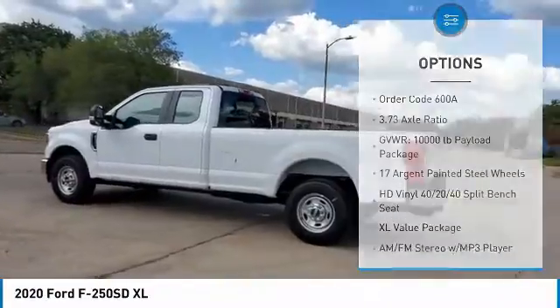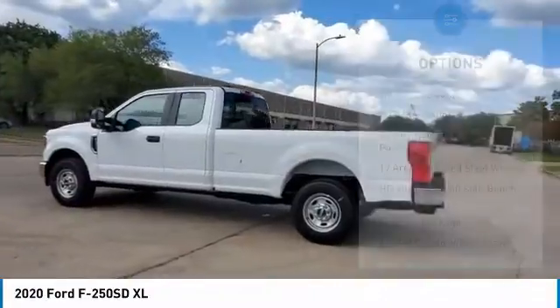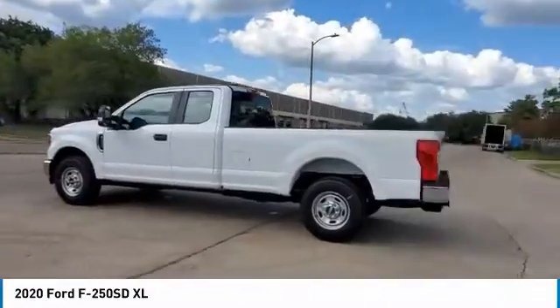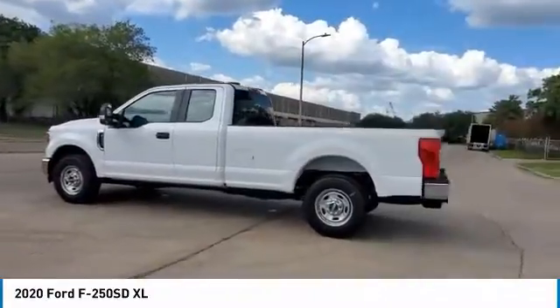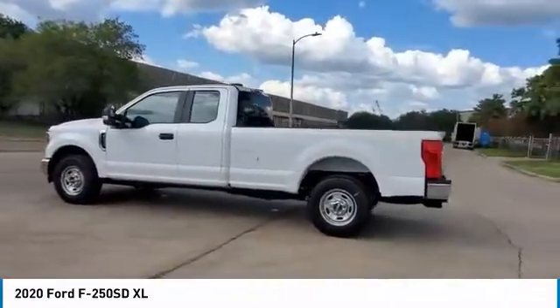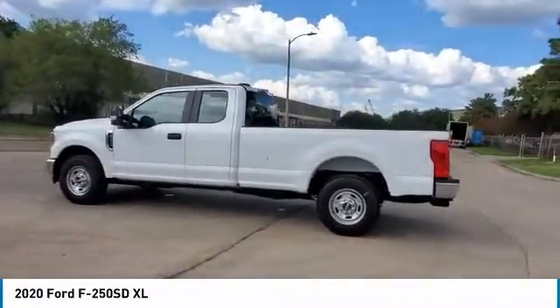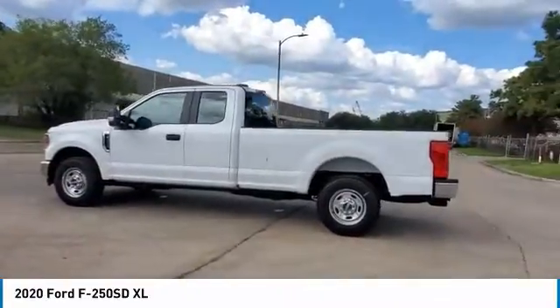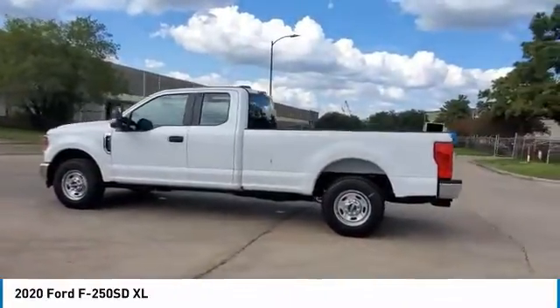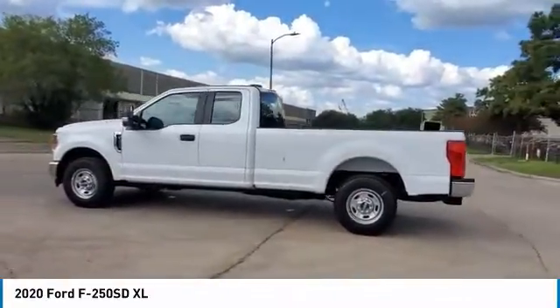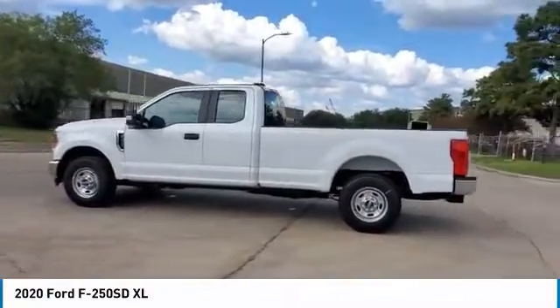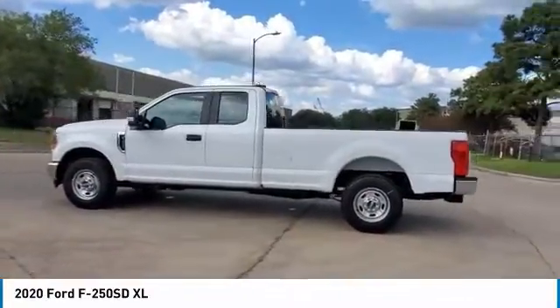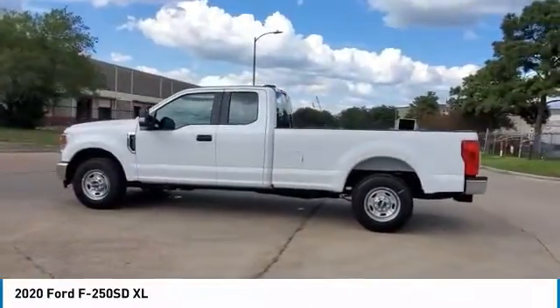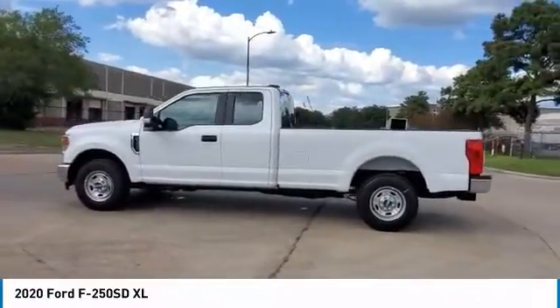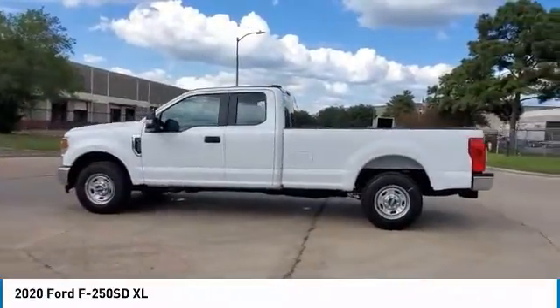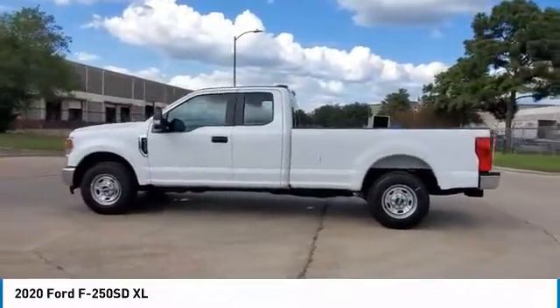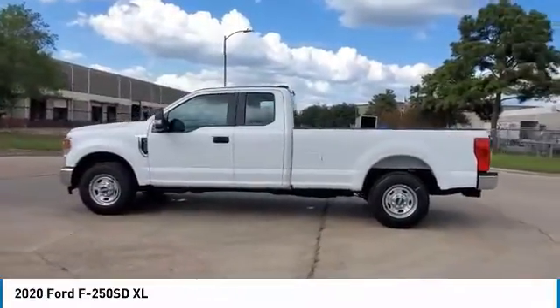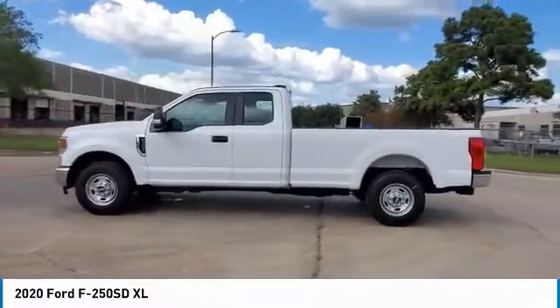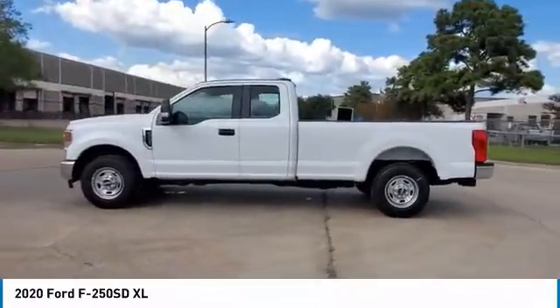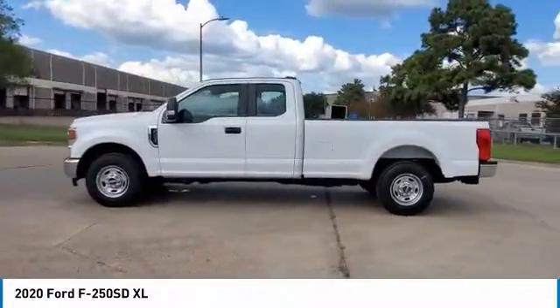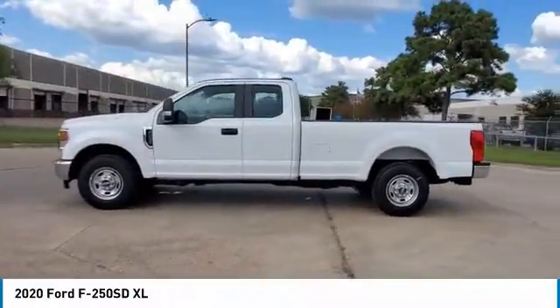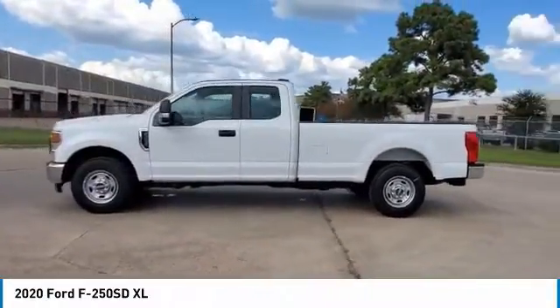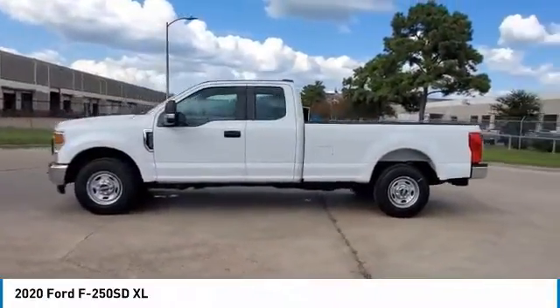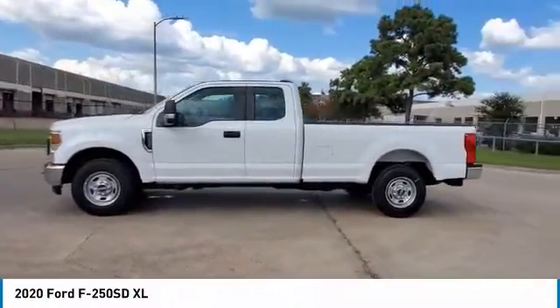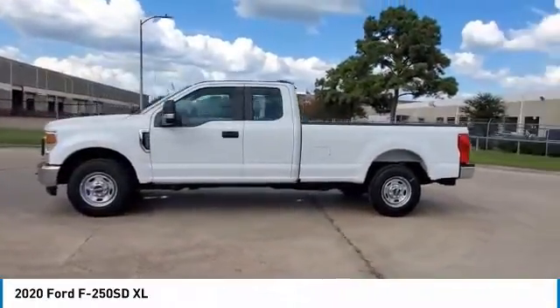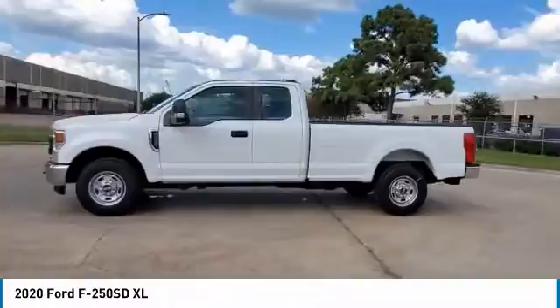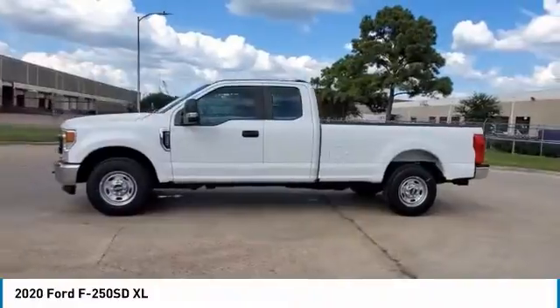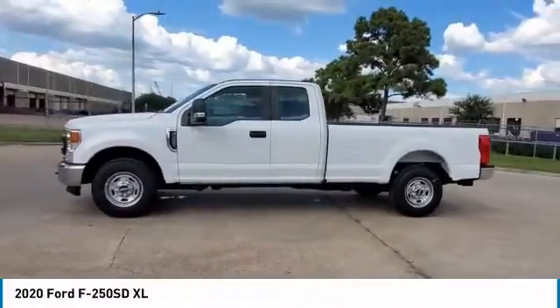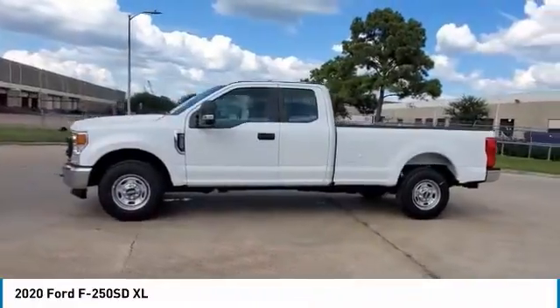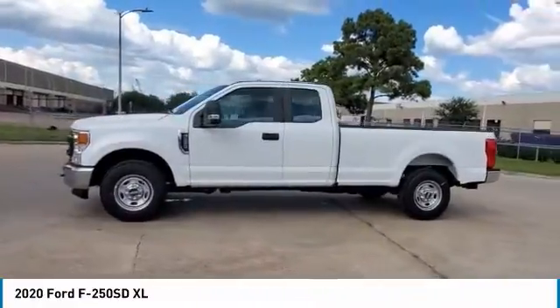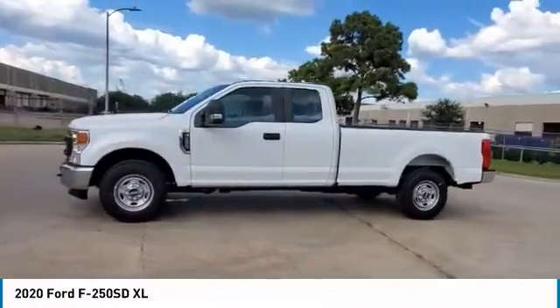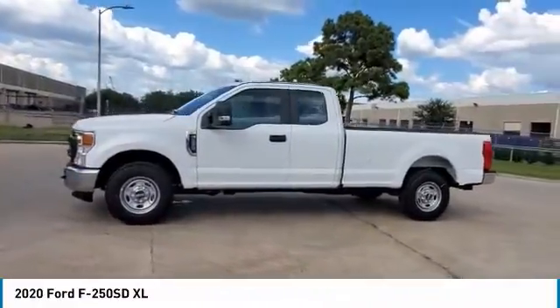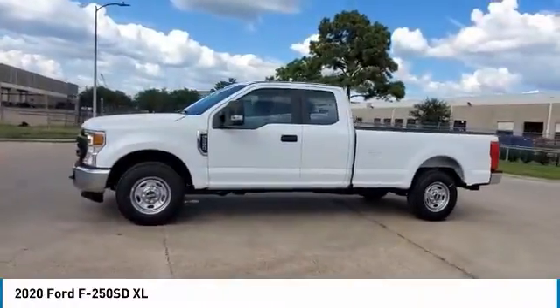Power equipment group. Low tire pressure warning. Trip computer. Tachometer. Come see the car for yourself.